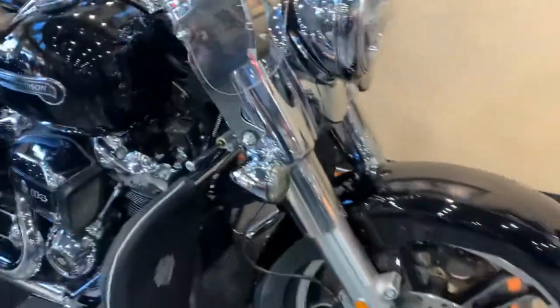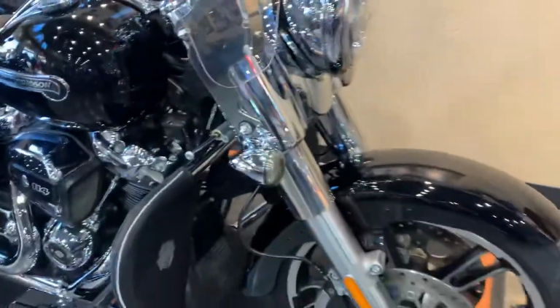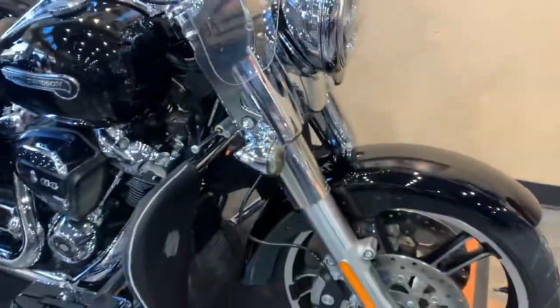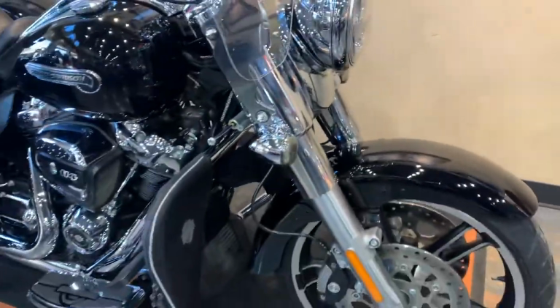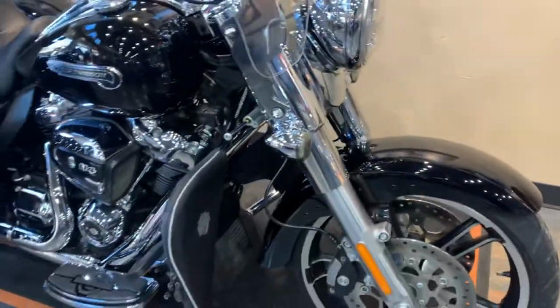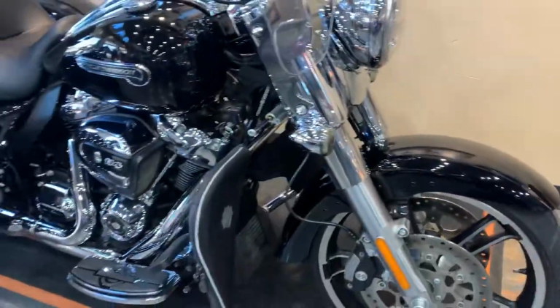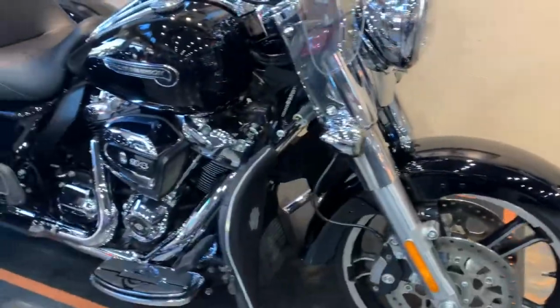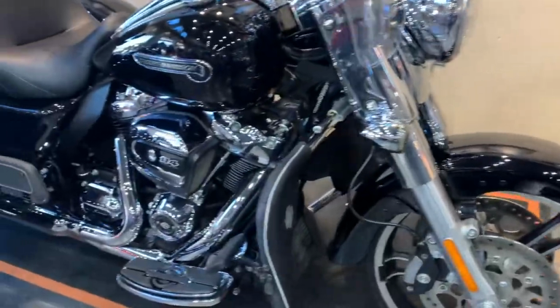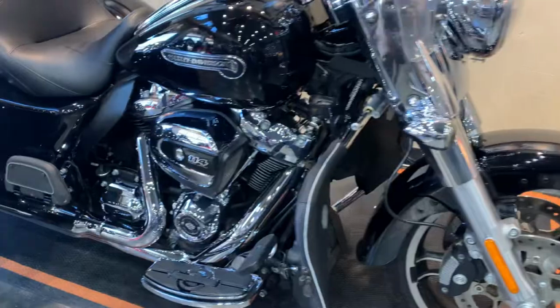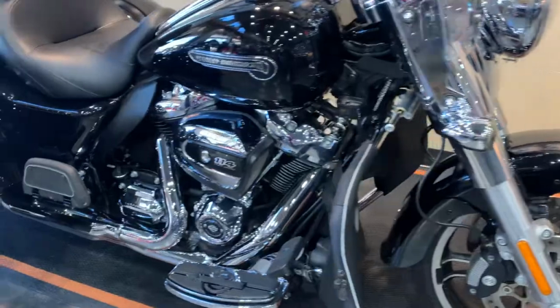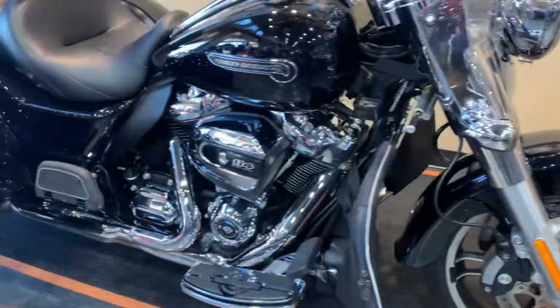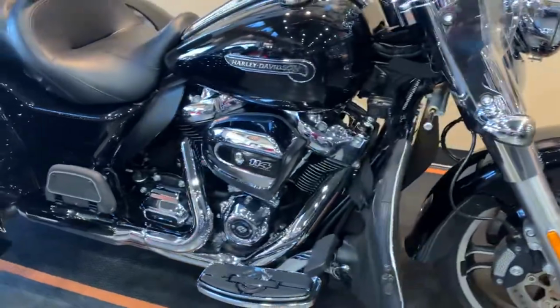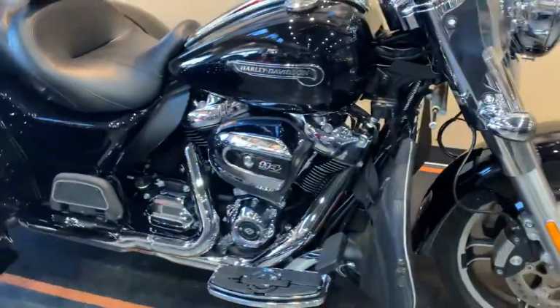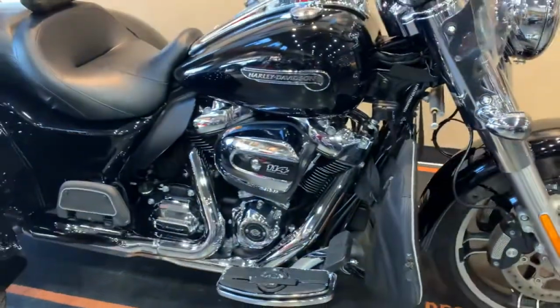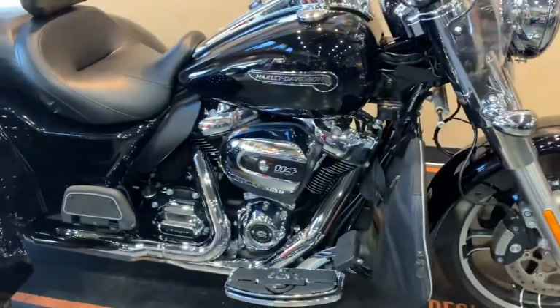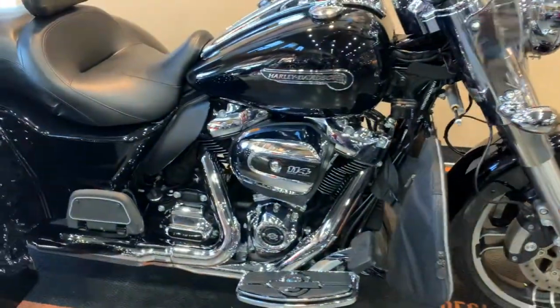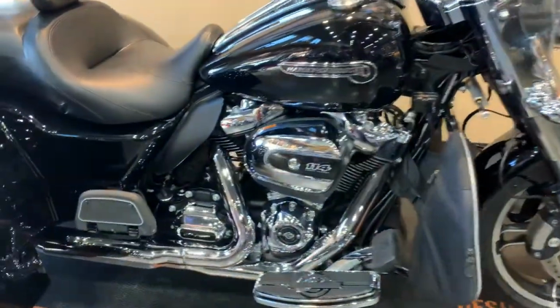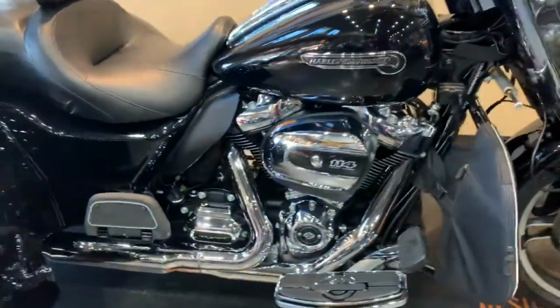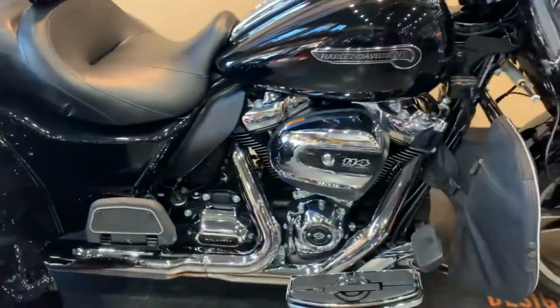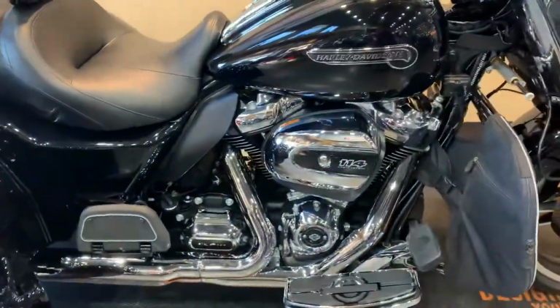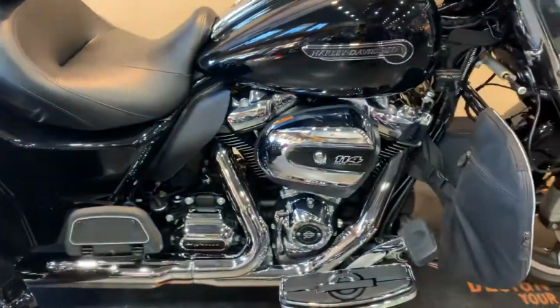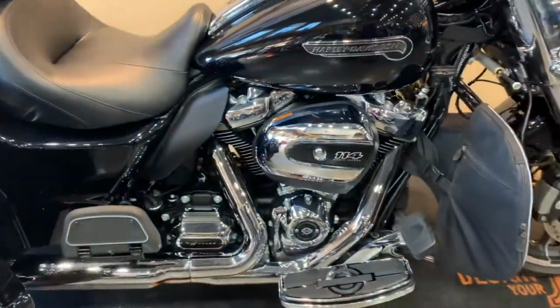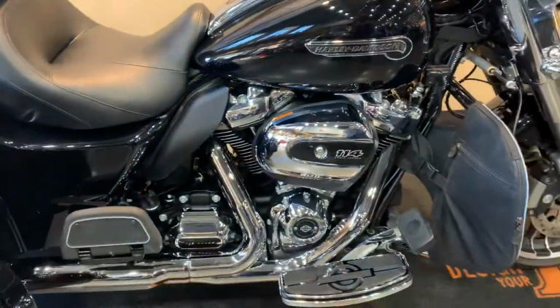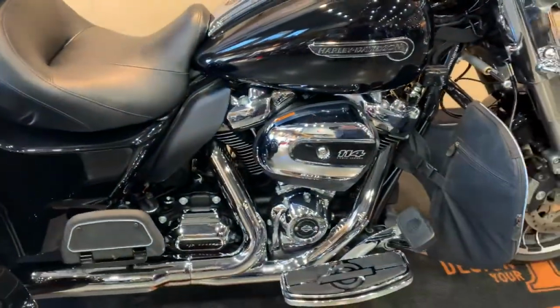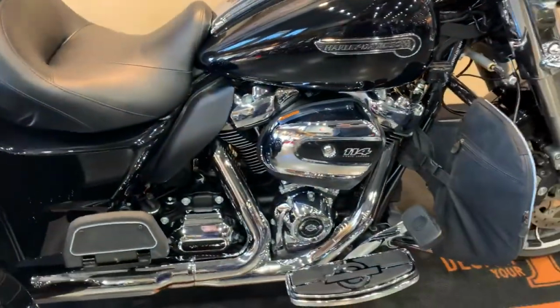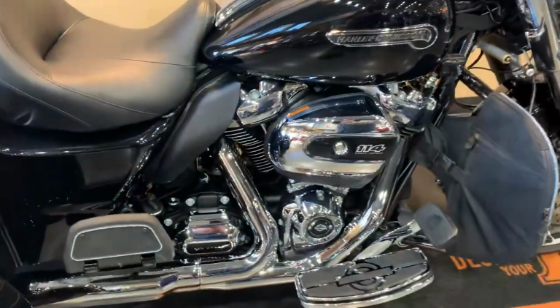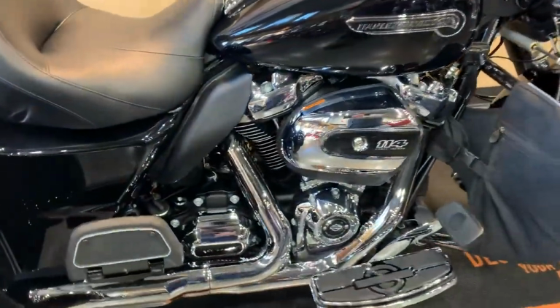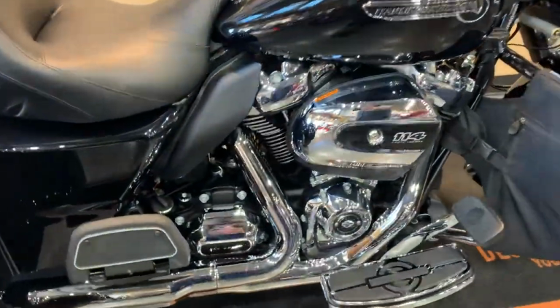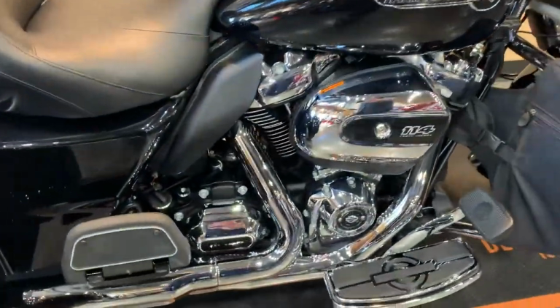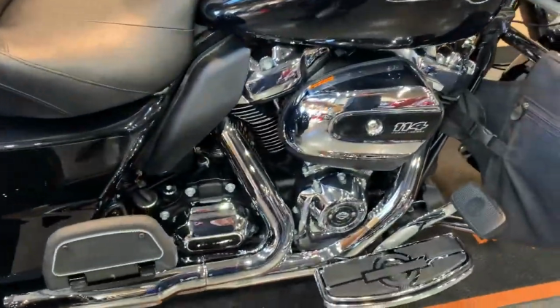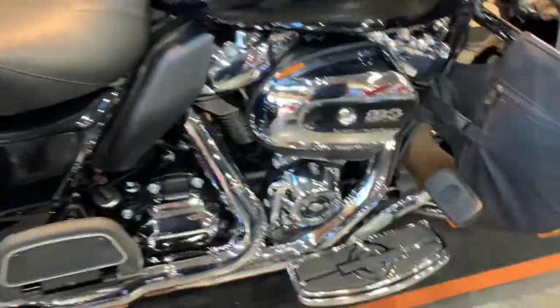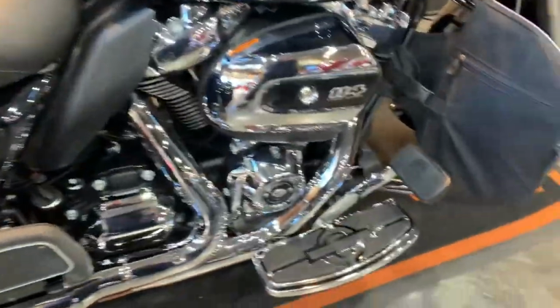This does have anti-lock brakes and traction control on it. 114 cubic inch motor with a six-speed transmission.